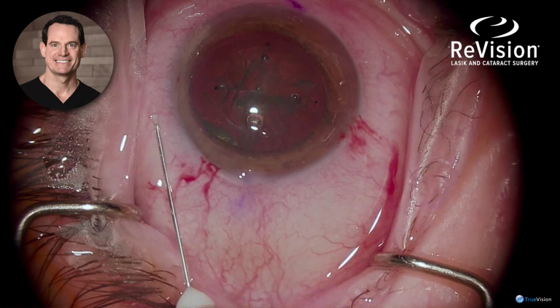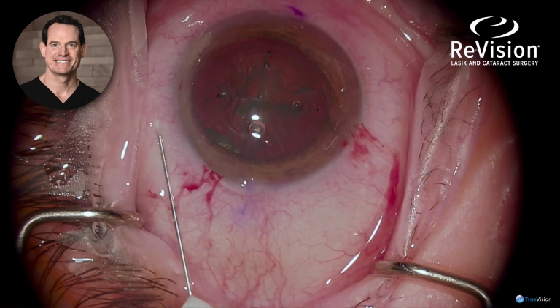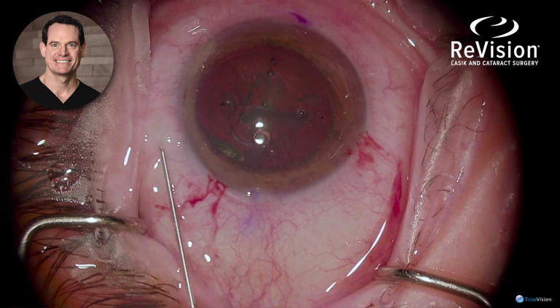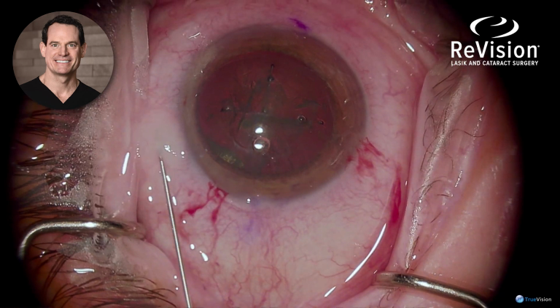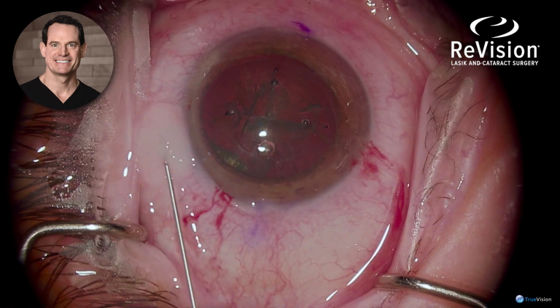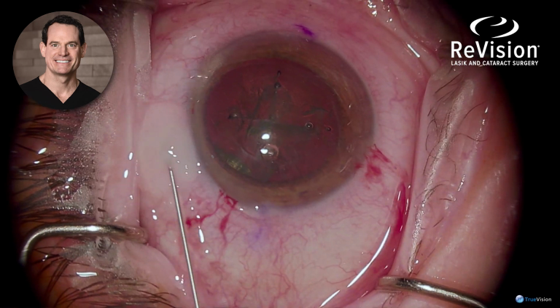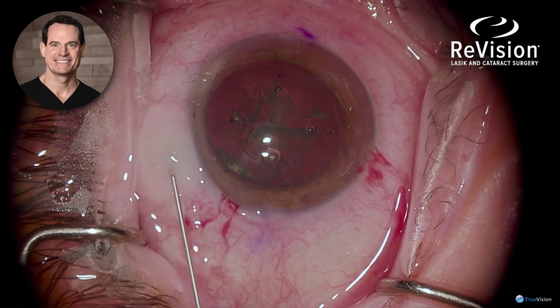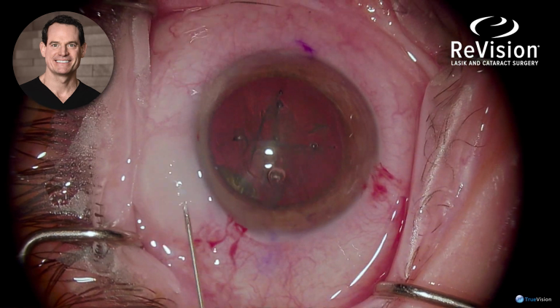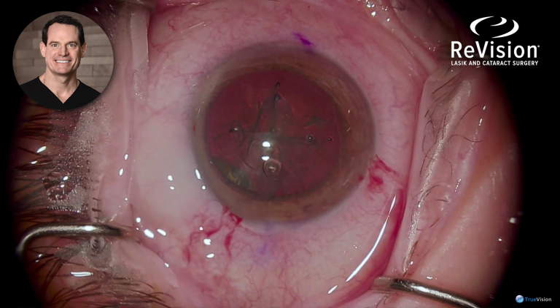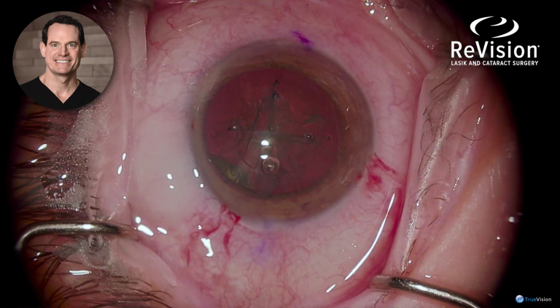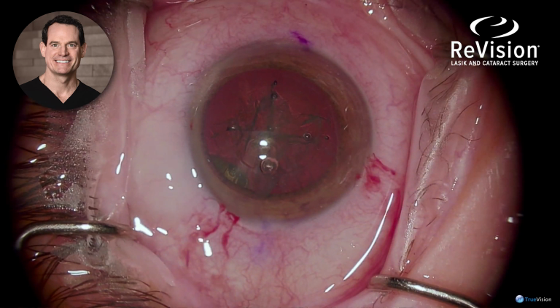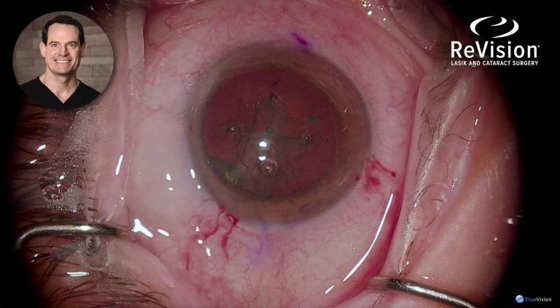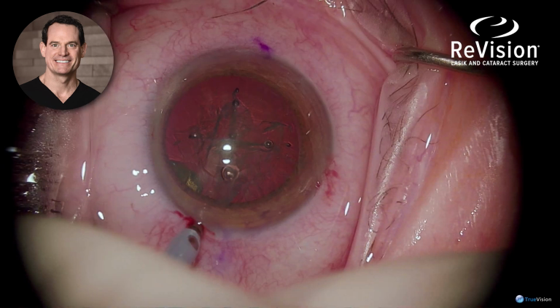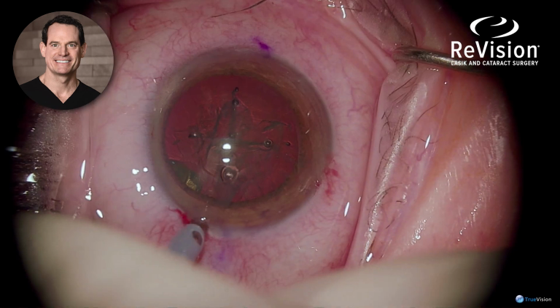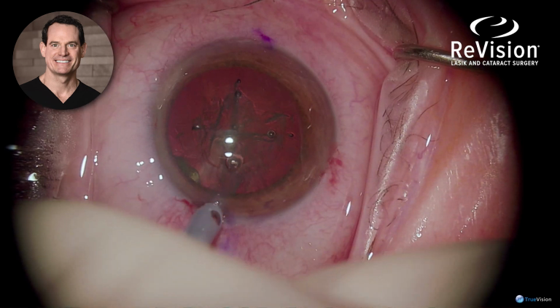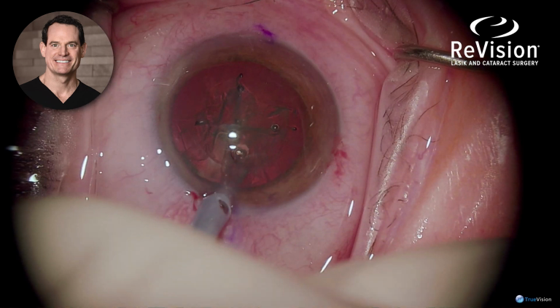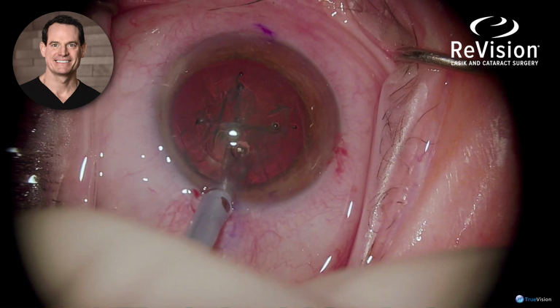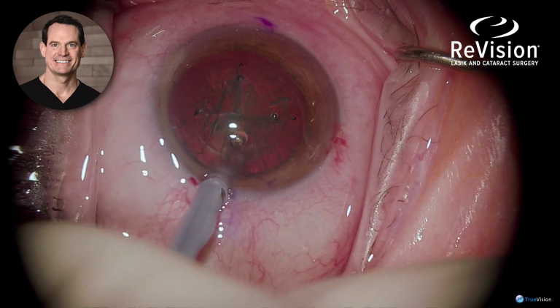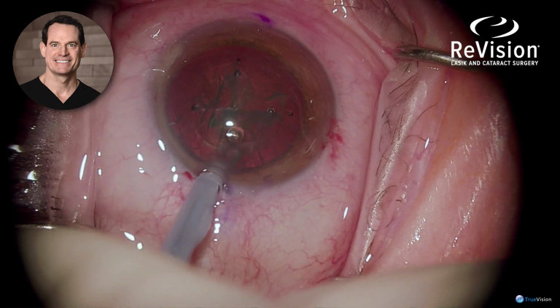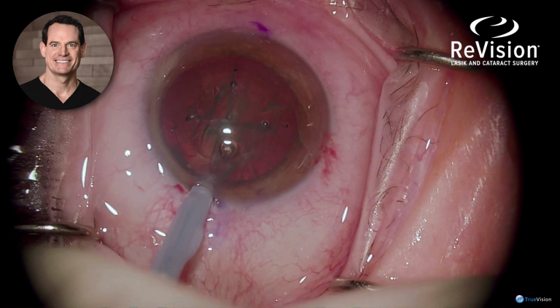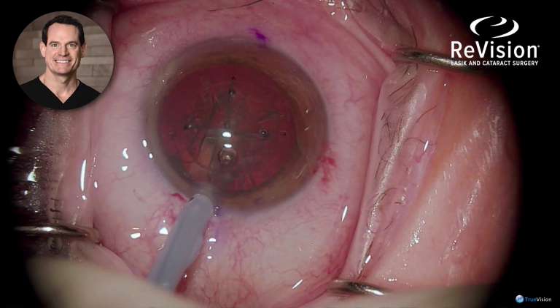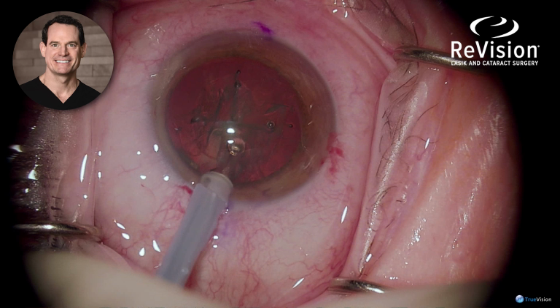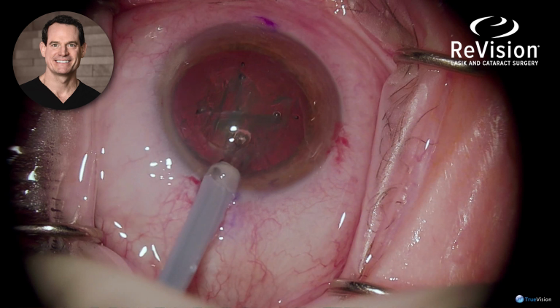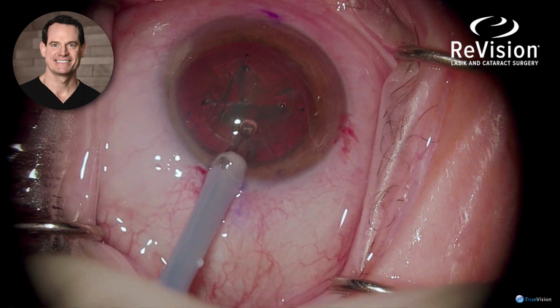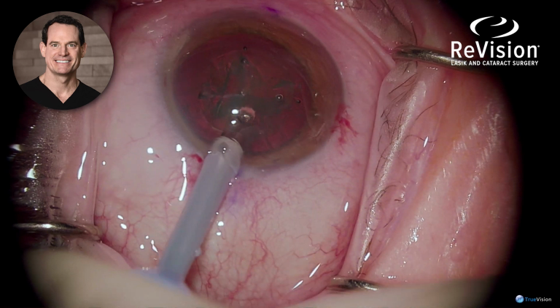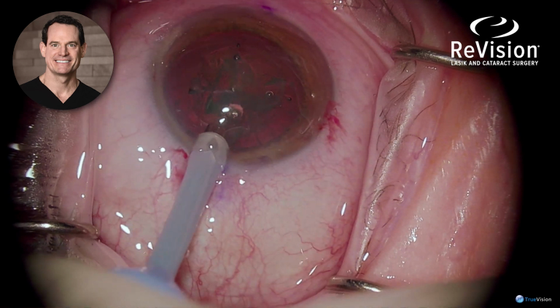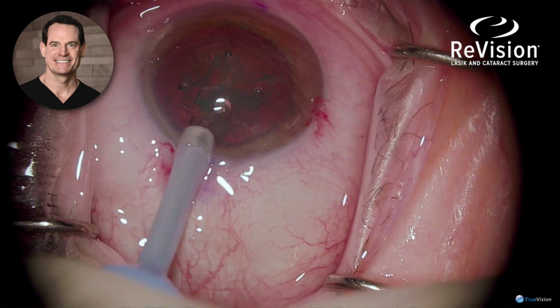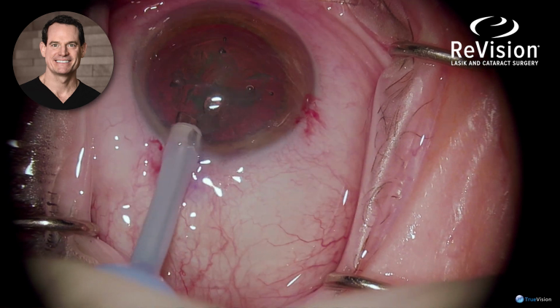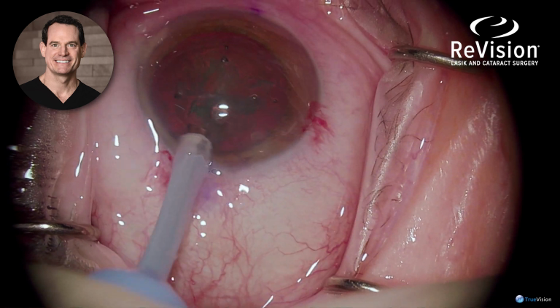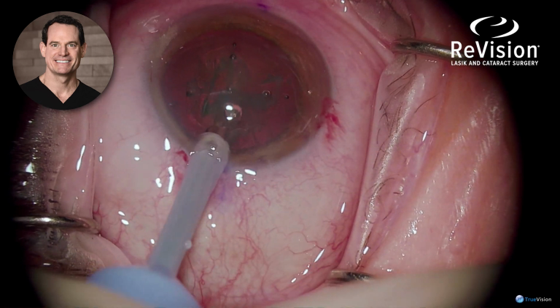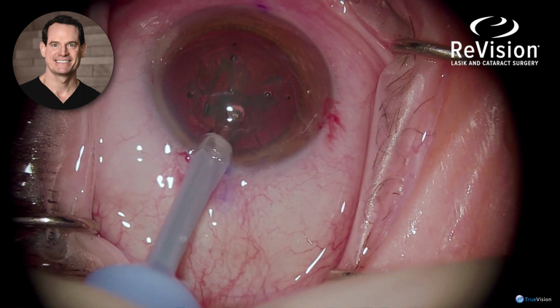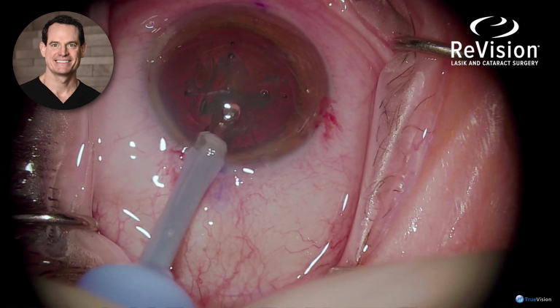This is subconjunctival lidocaine for numbing, for the later injection at the end of the case.